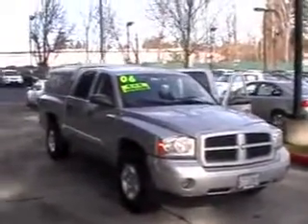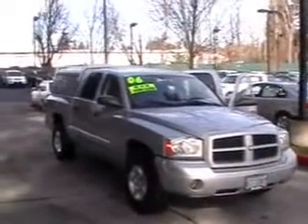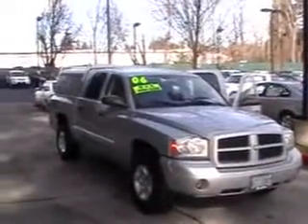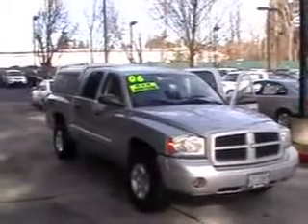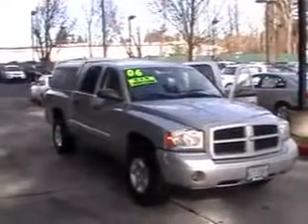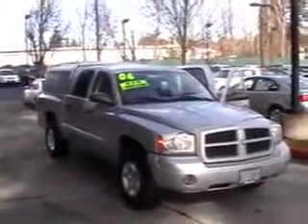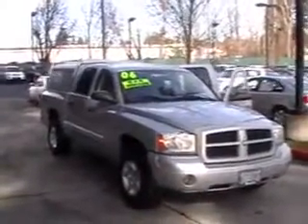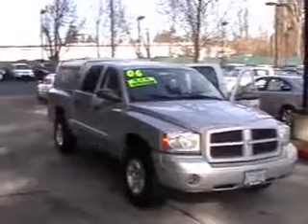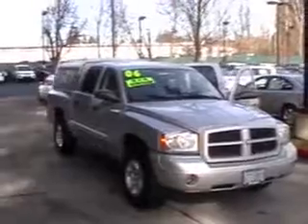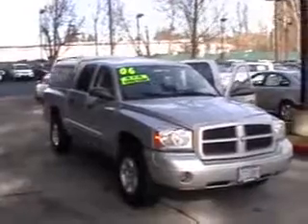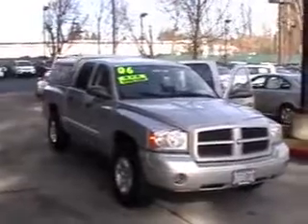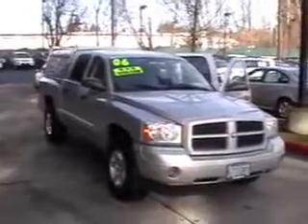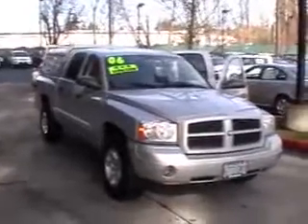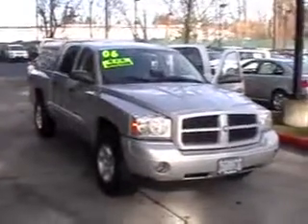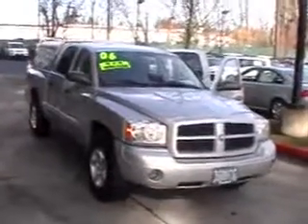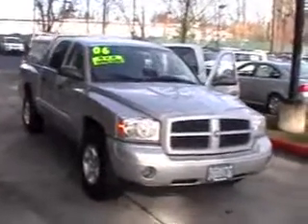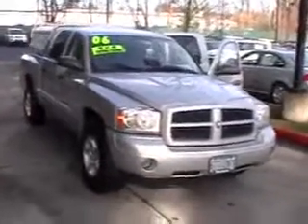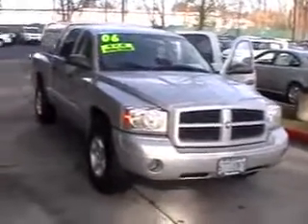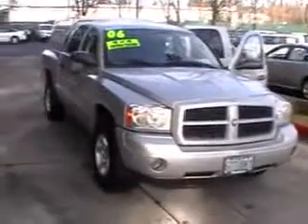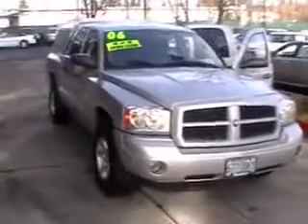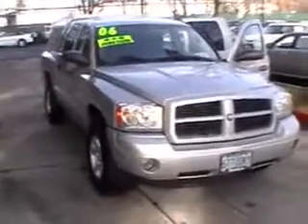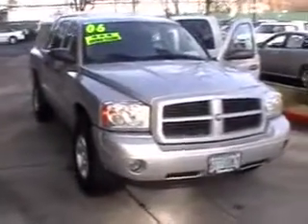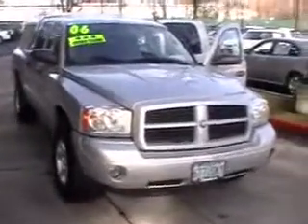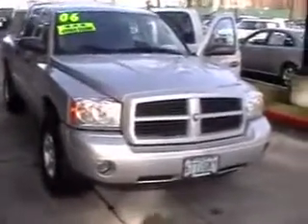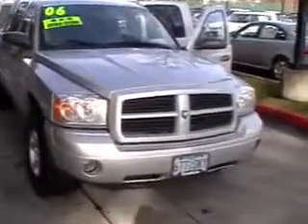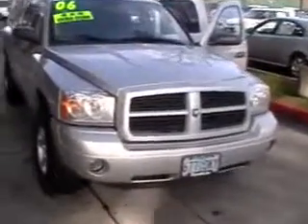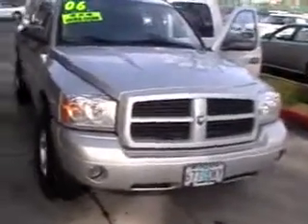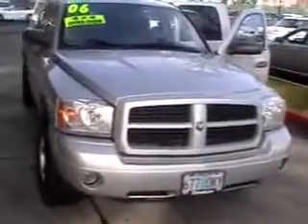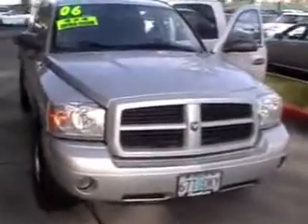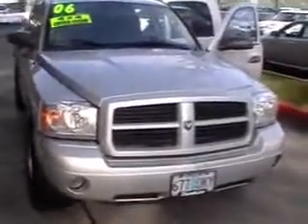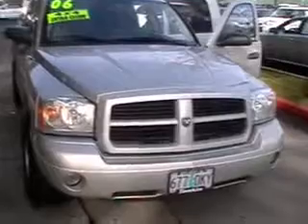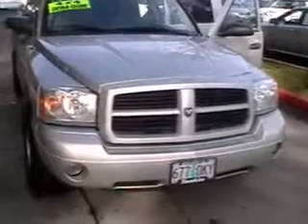Got our 2006 Dakota. It's an SLT model quad cab four-wheel drive with the 4.7 liter V8.